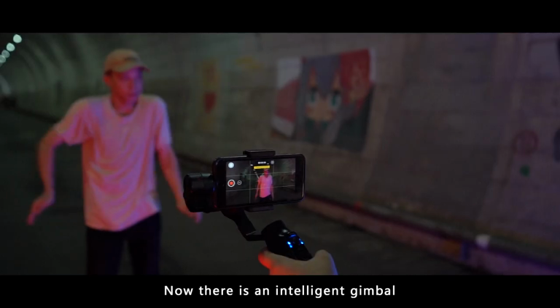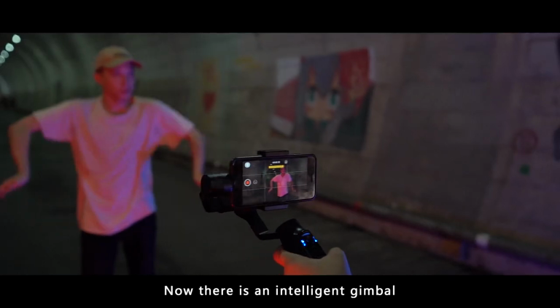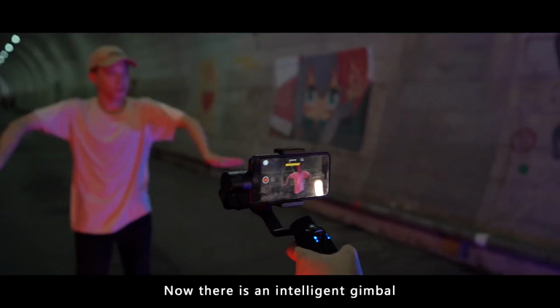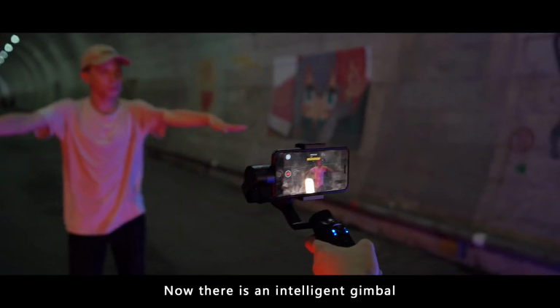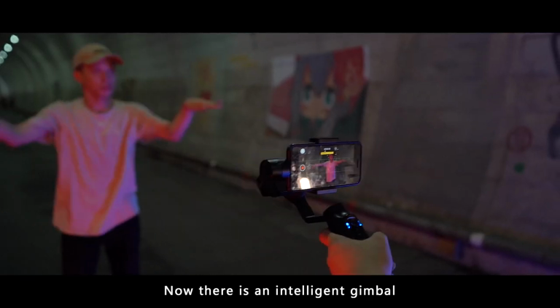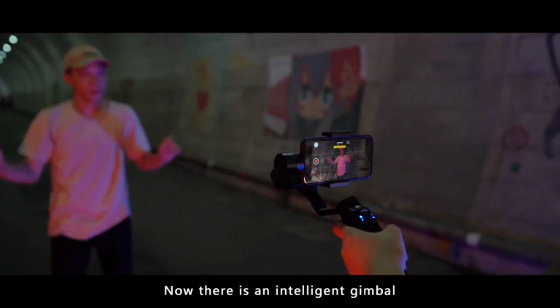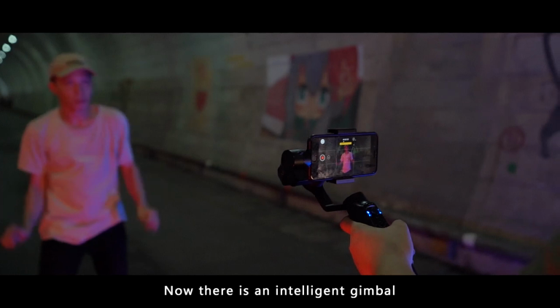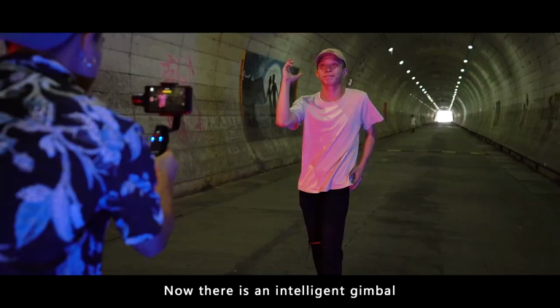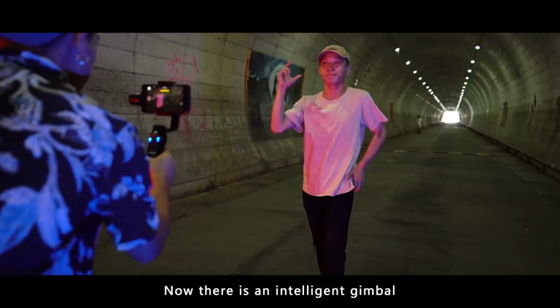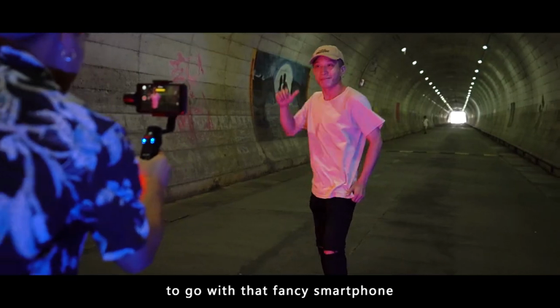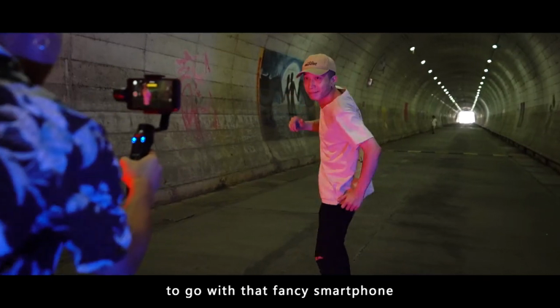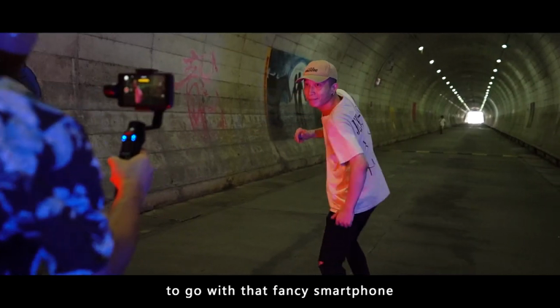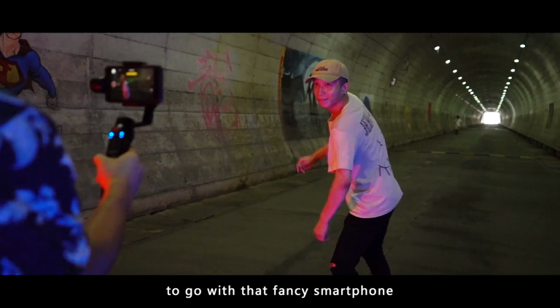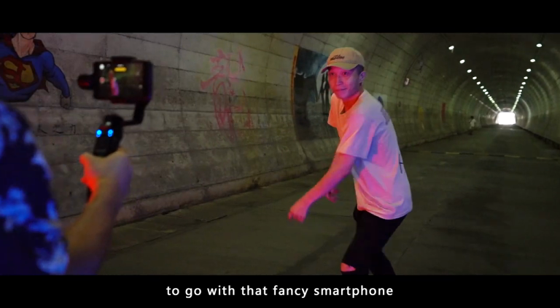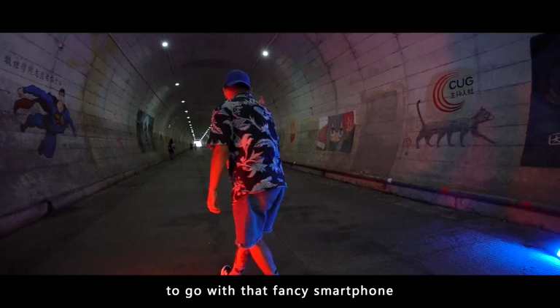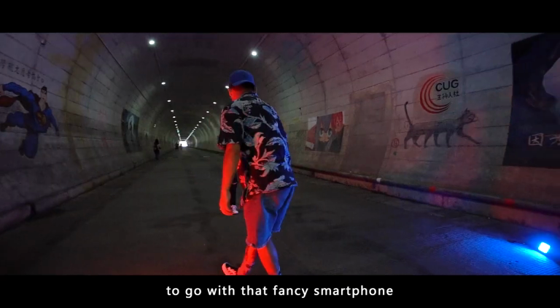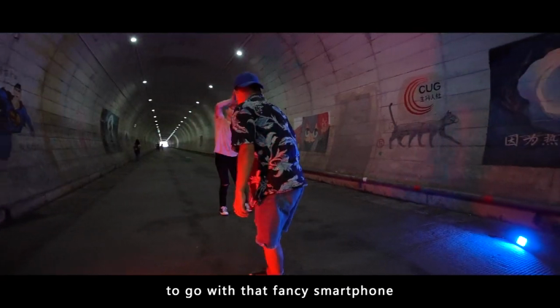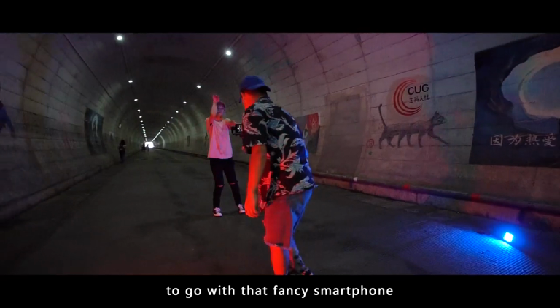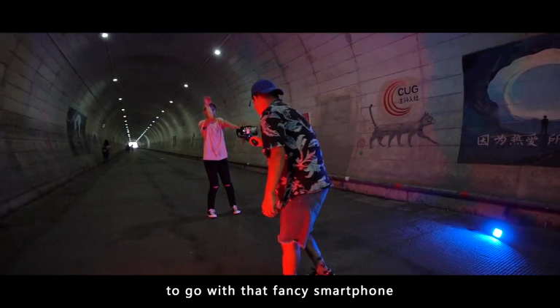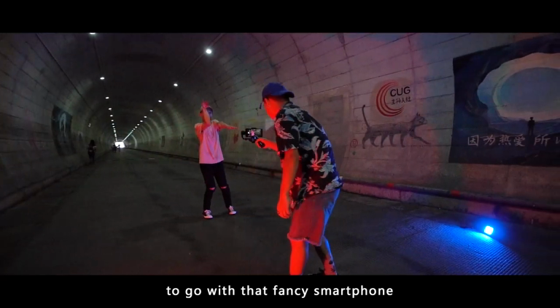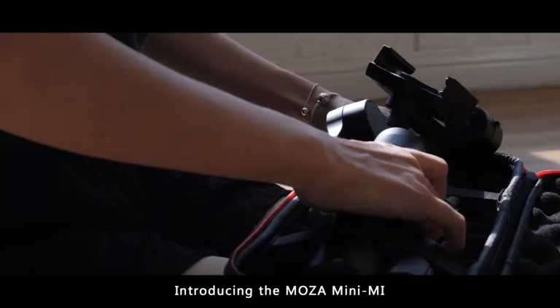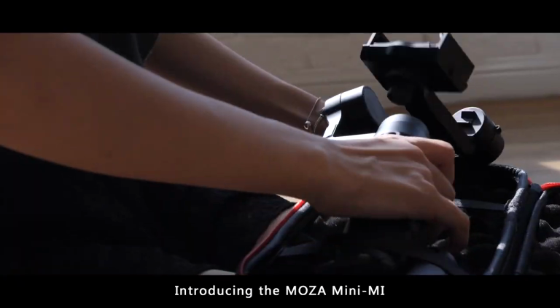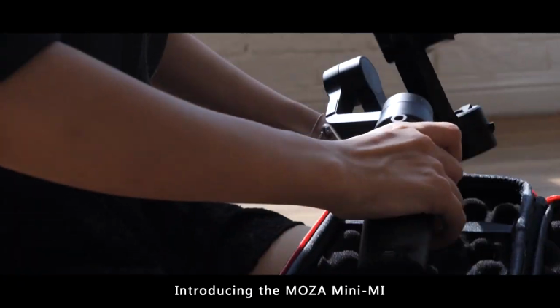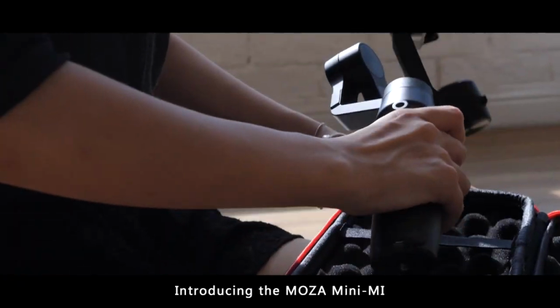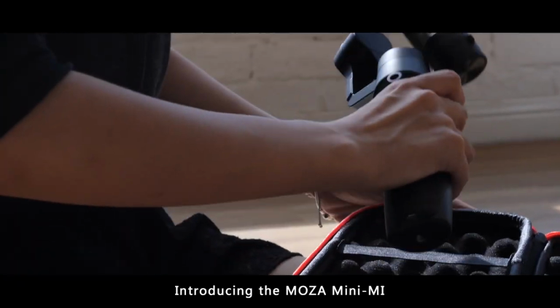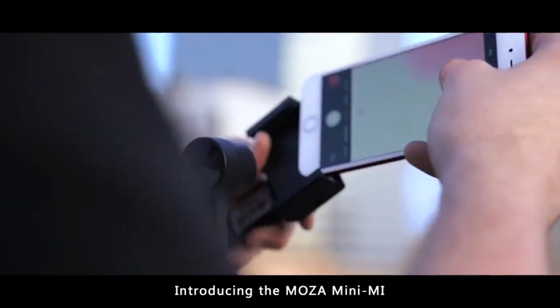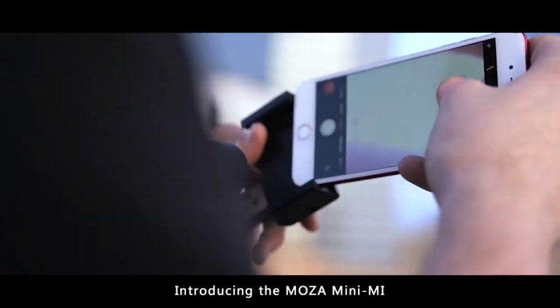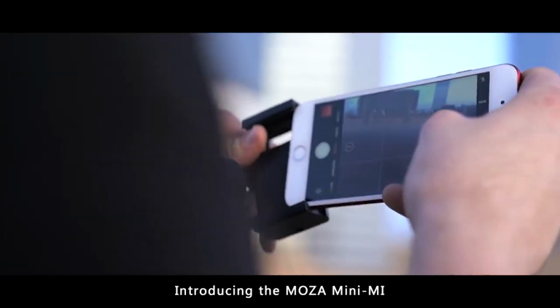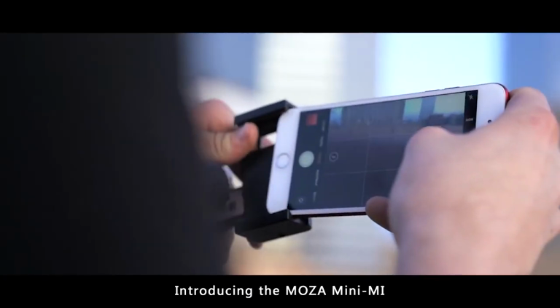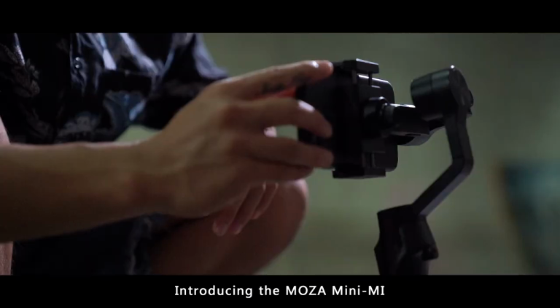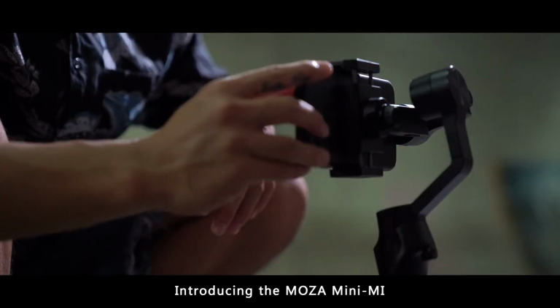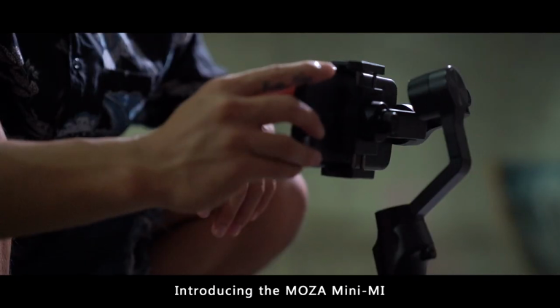Now there is an intelligent gimbal to go with that fancy smartphone. Introducing the Moza Mini-Me.